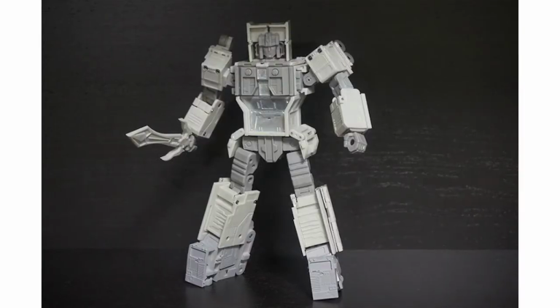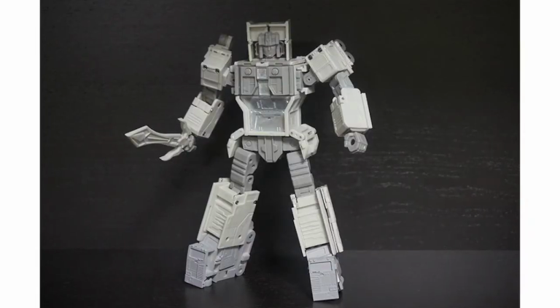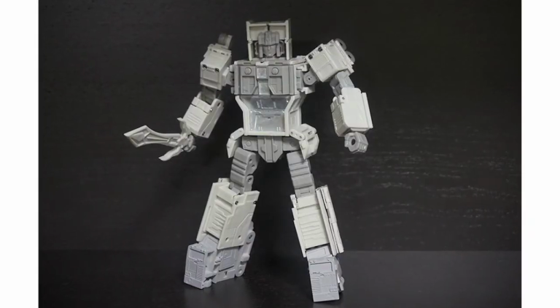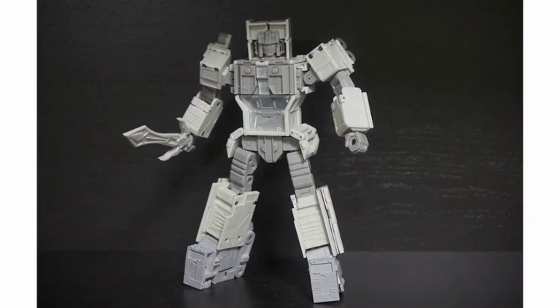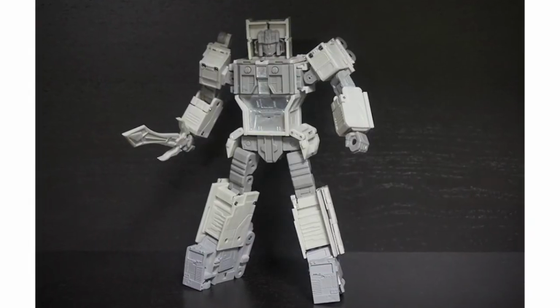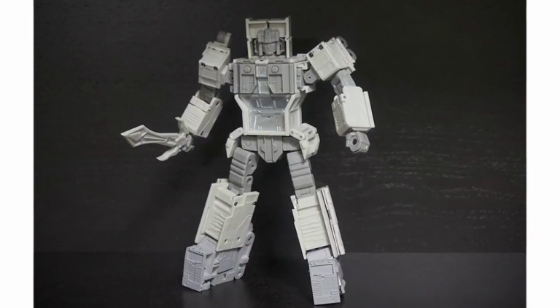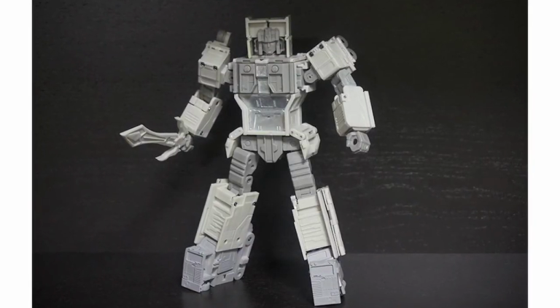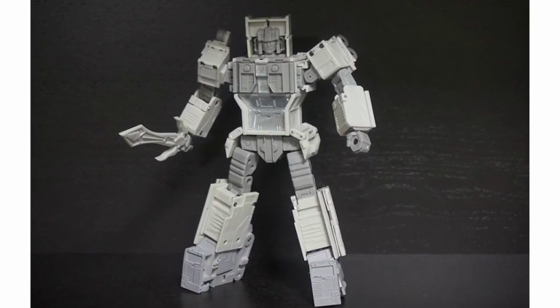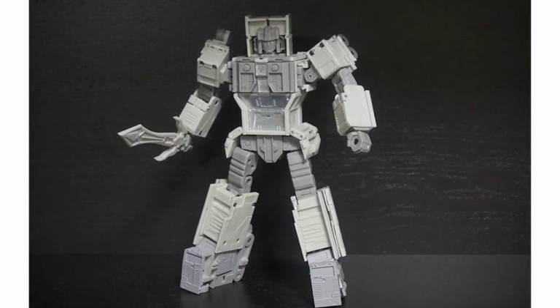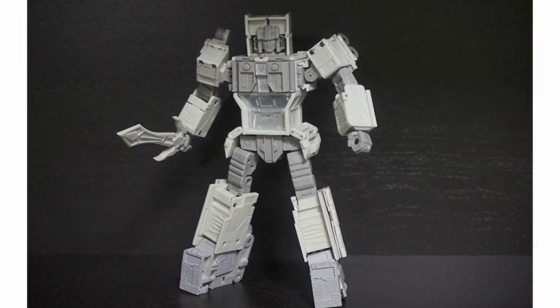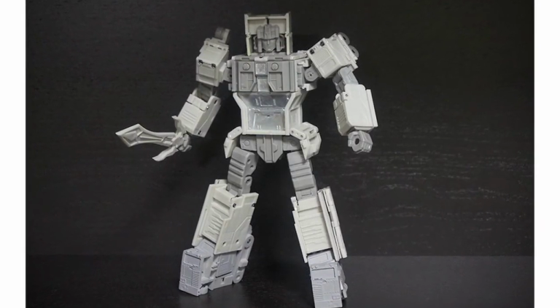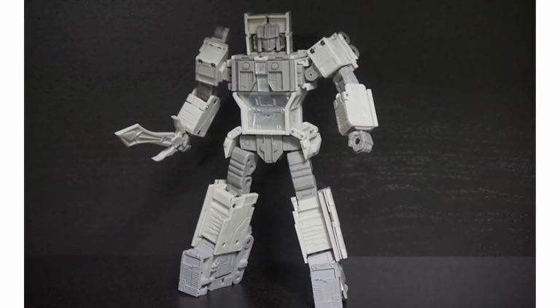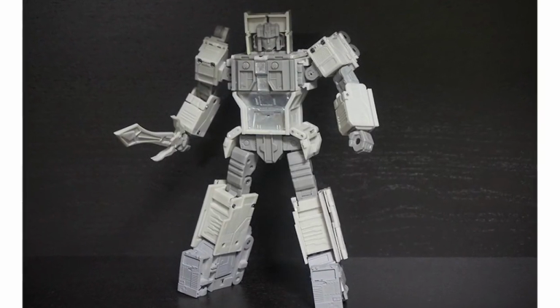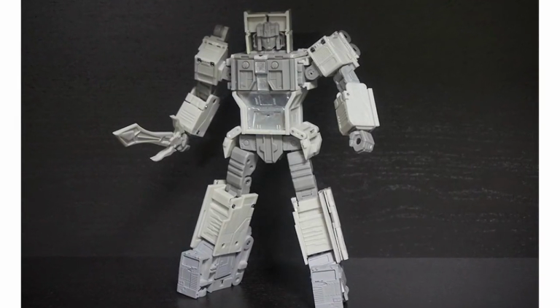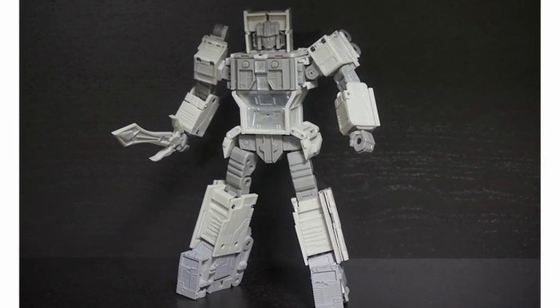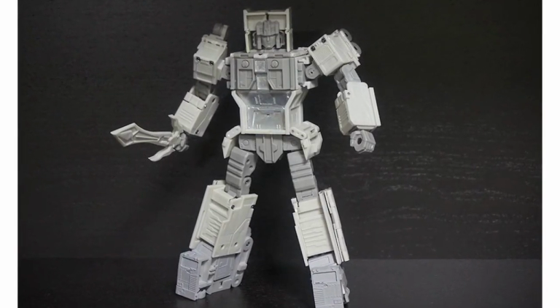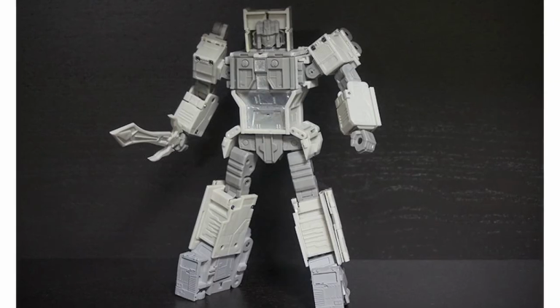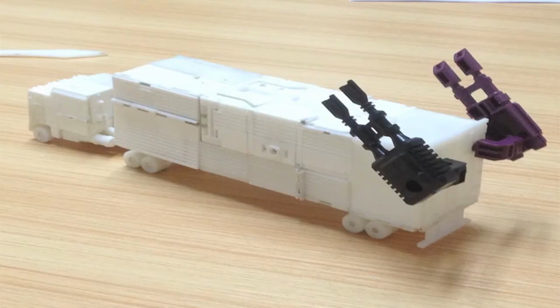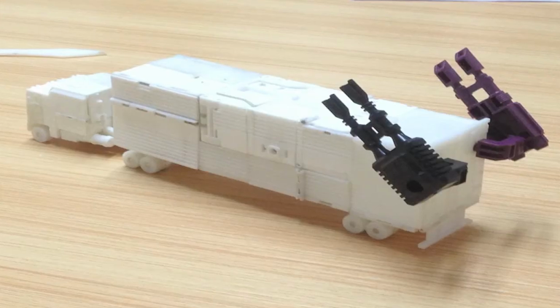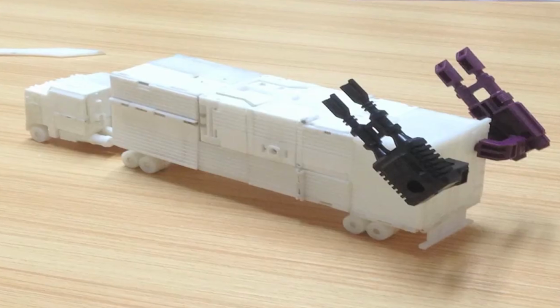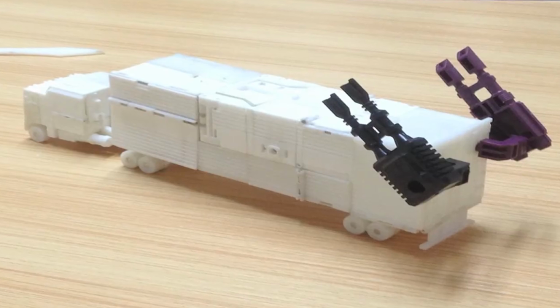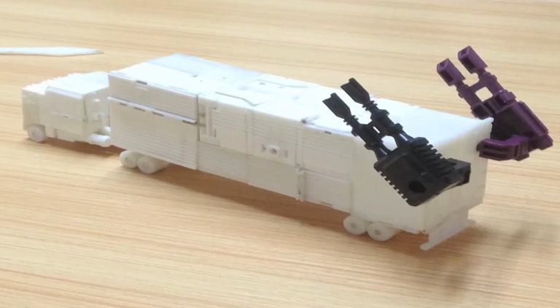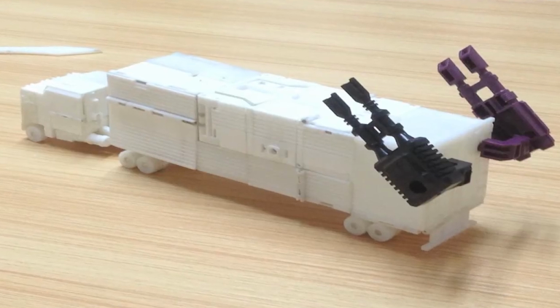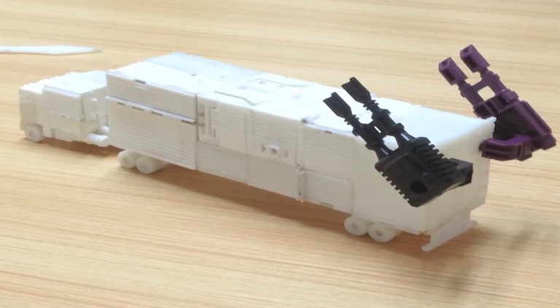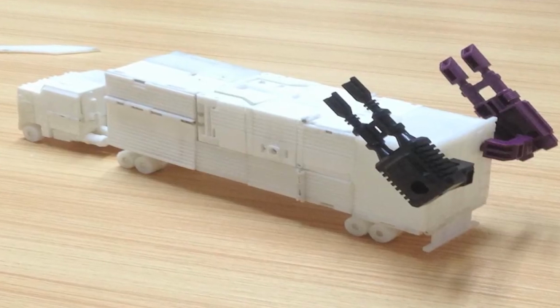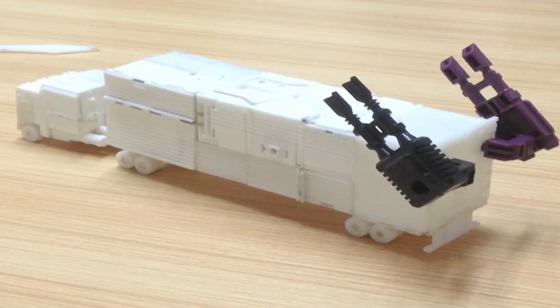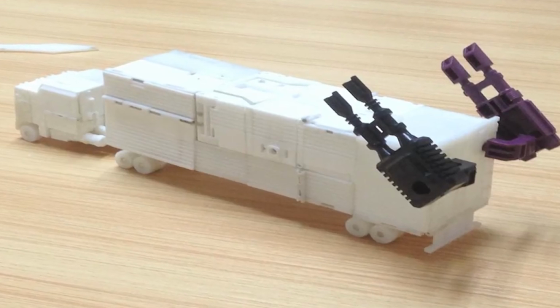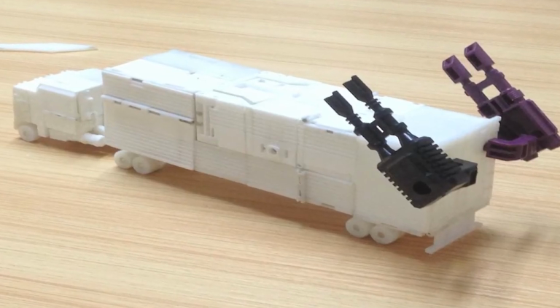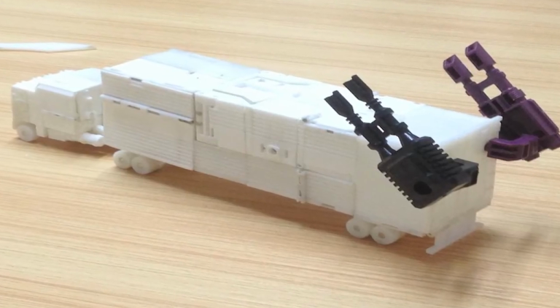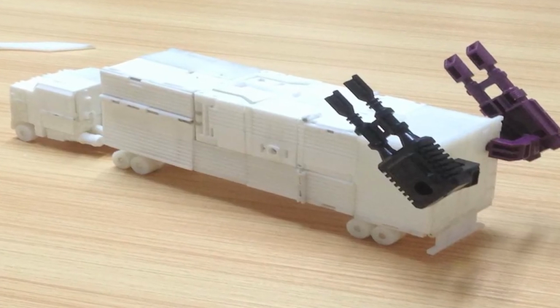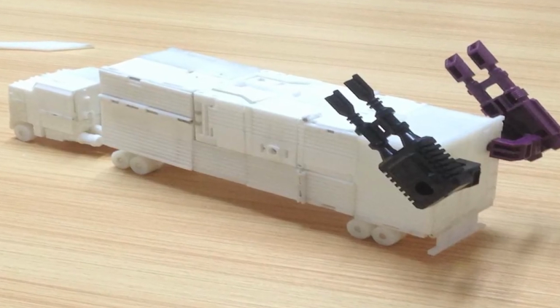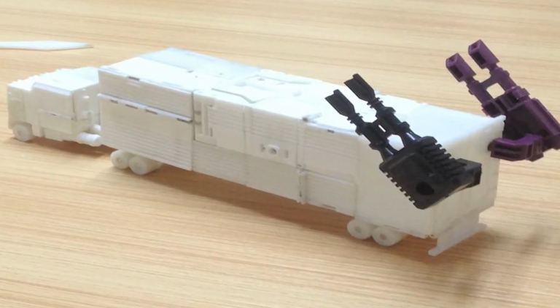Bold Forms have posted images of their Lone Wolf test shot on their Facebook. They also posted the prototype for this figure in alt mode, complete with its trailer.